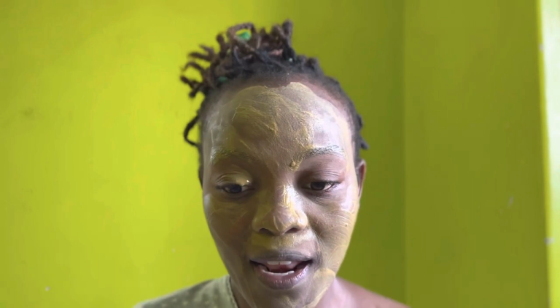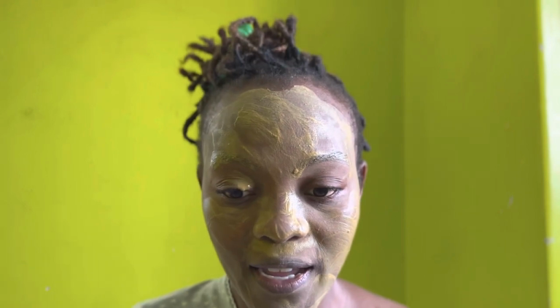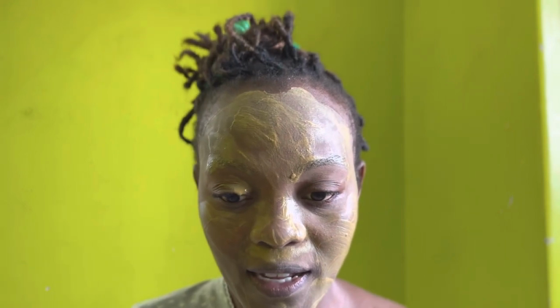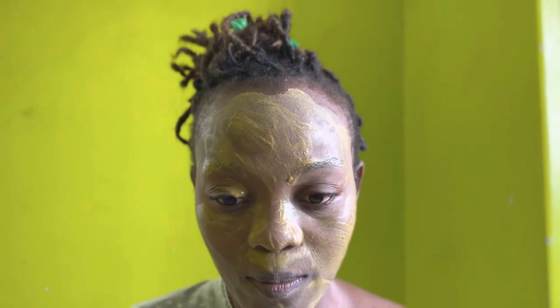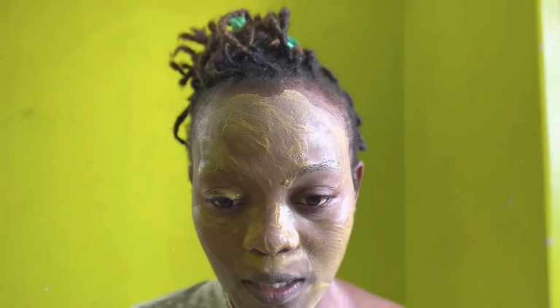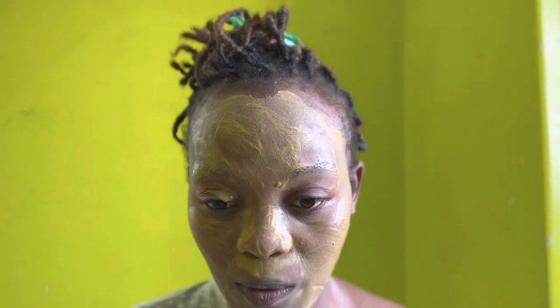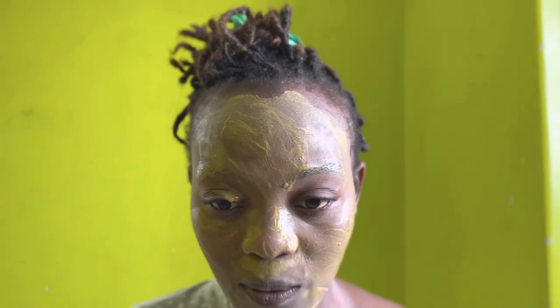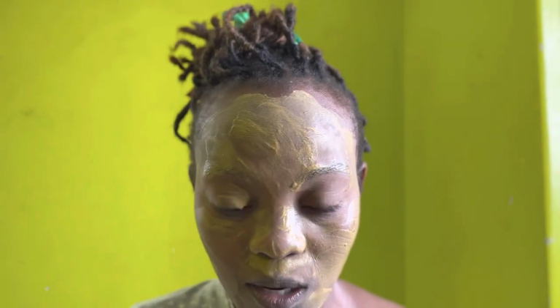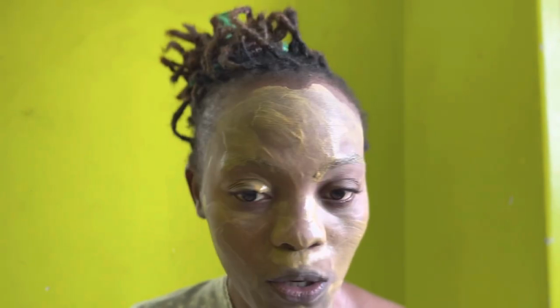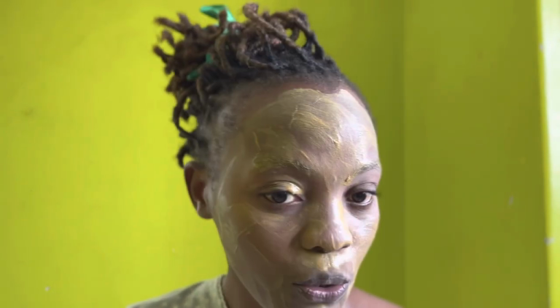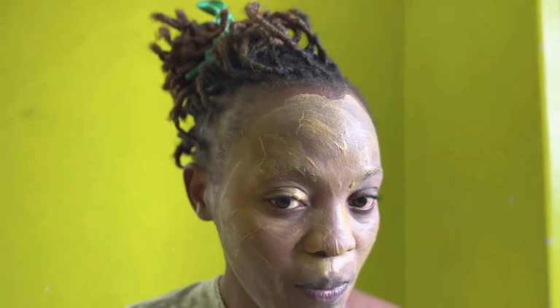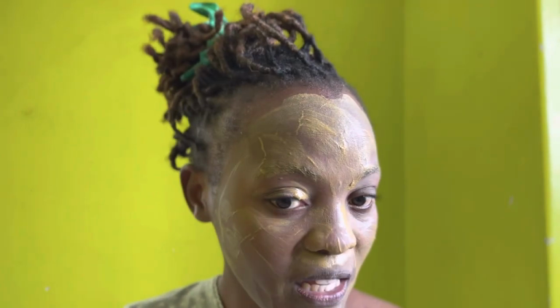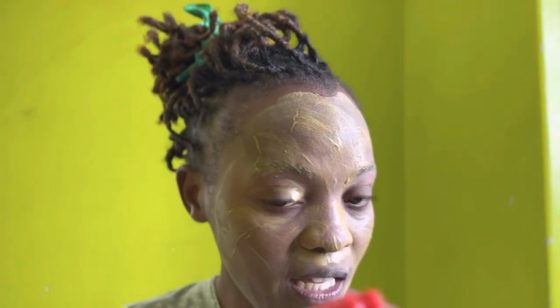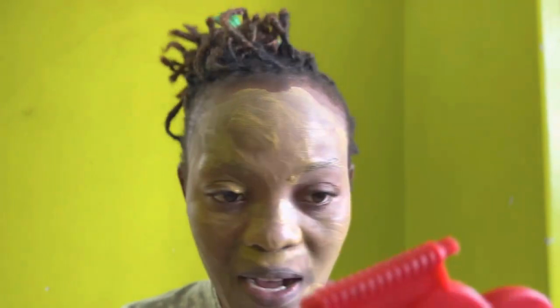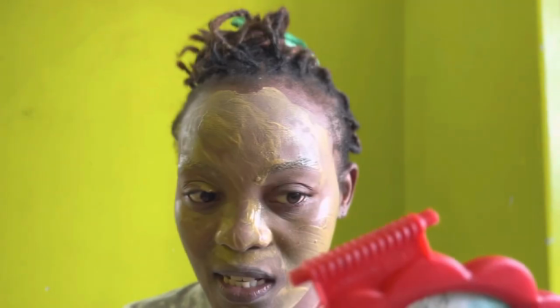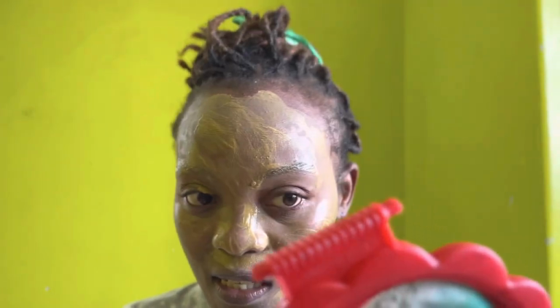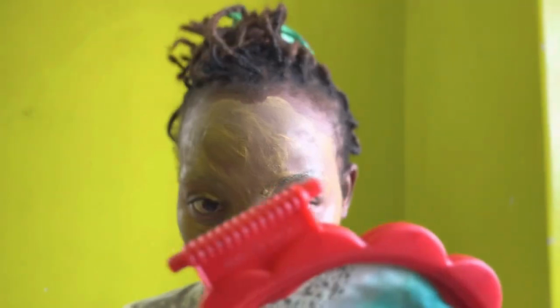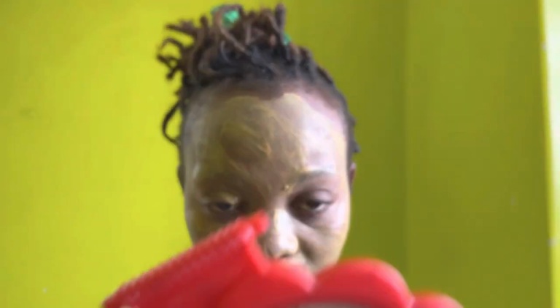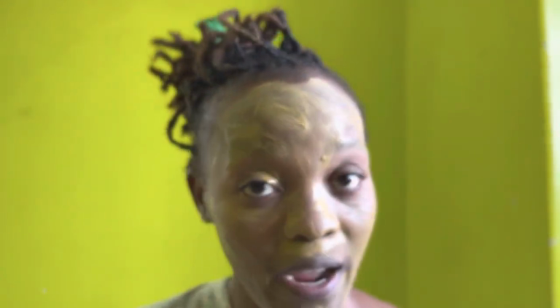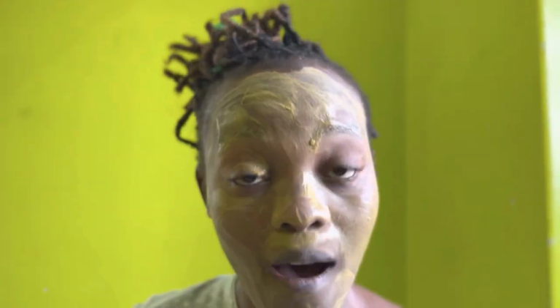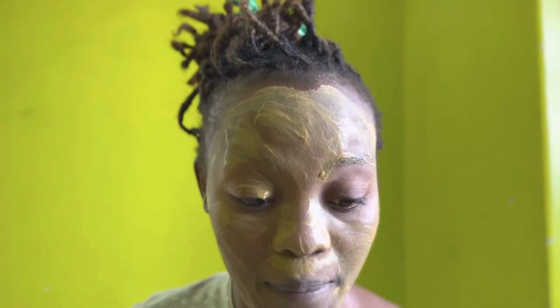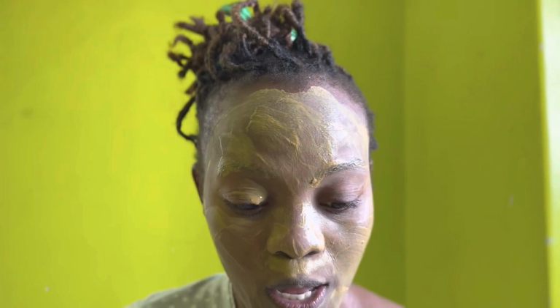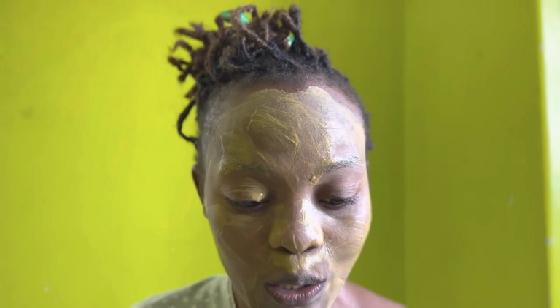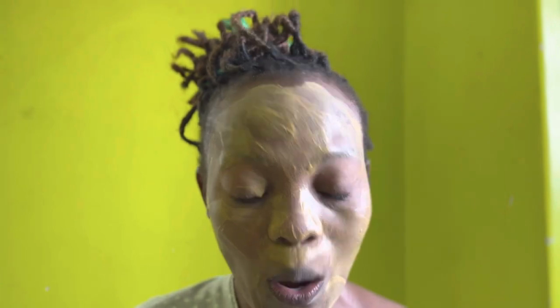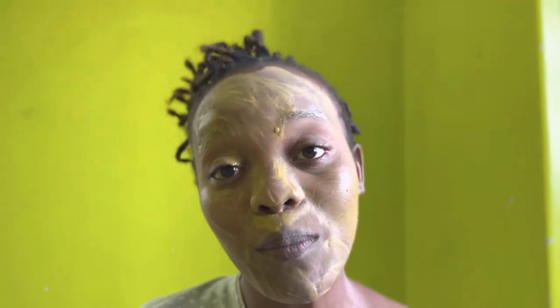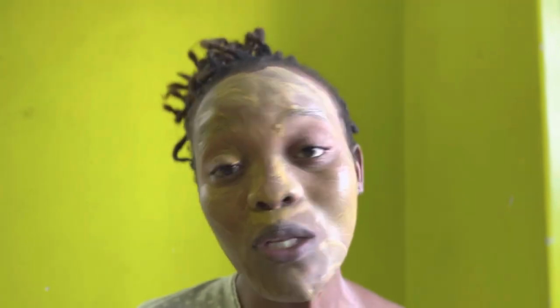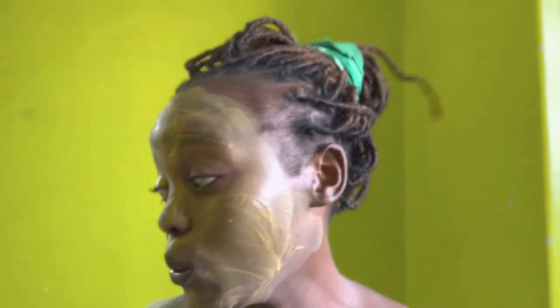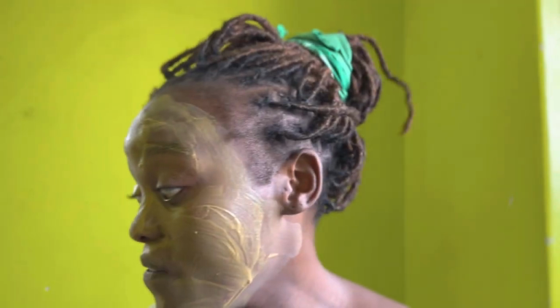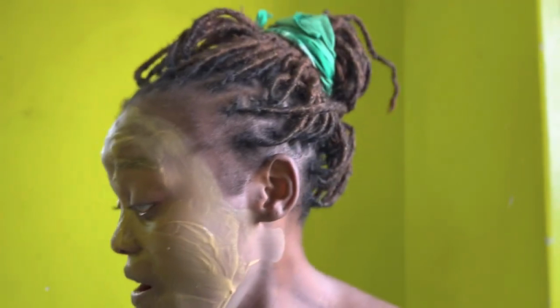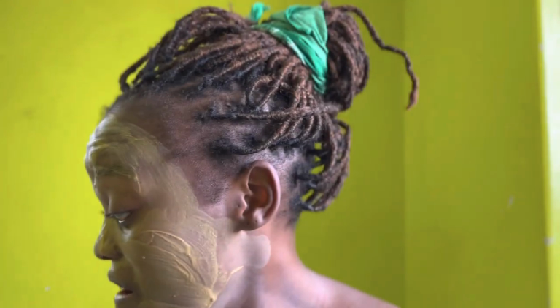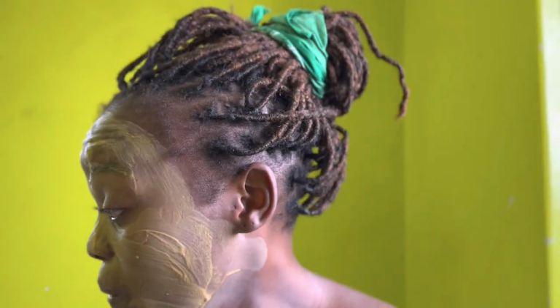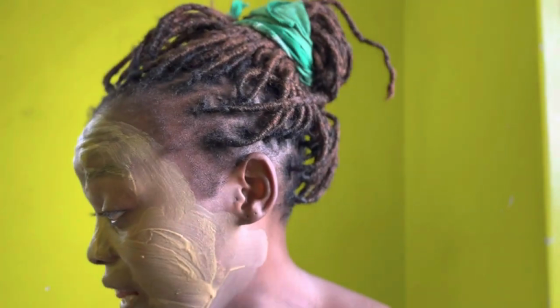I can see the mask is already drying up, so I am going to explain things very, very quickly.